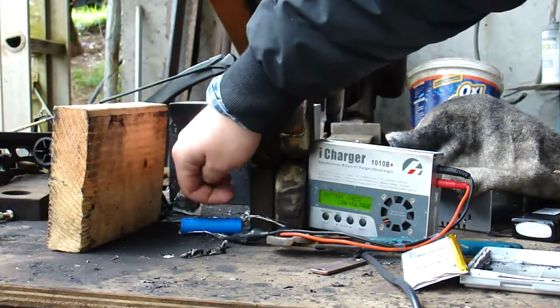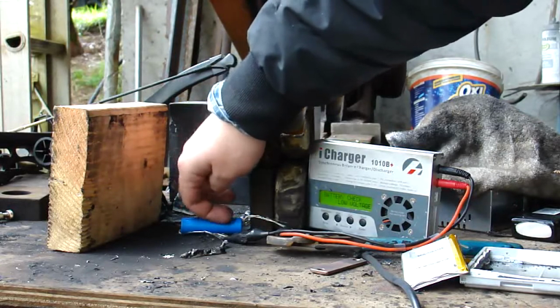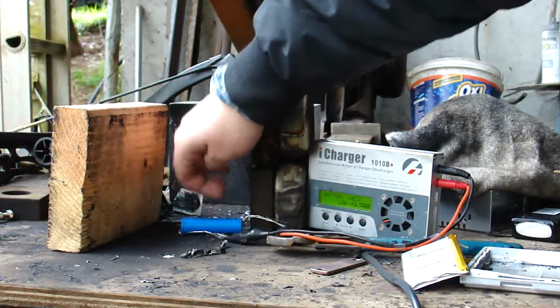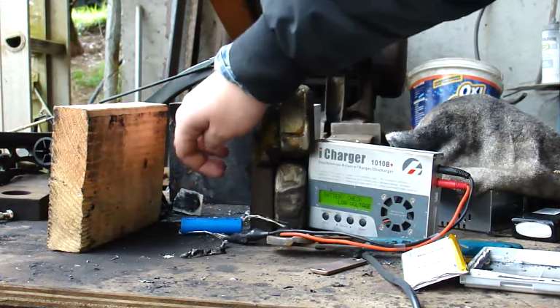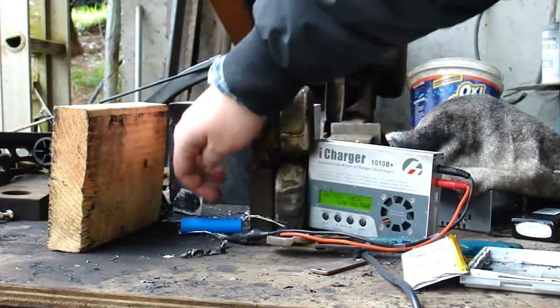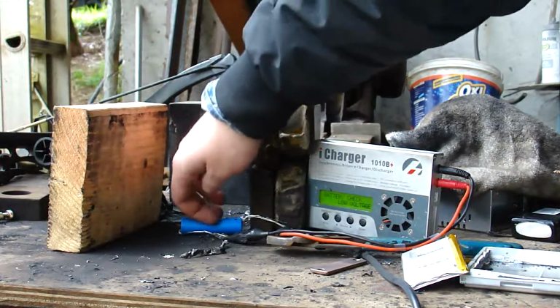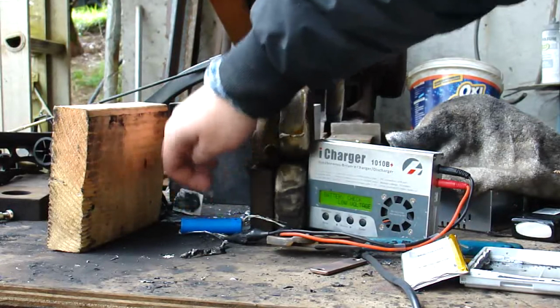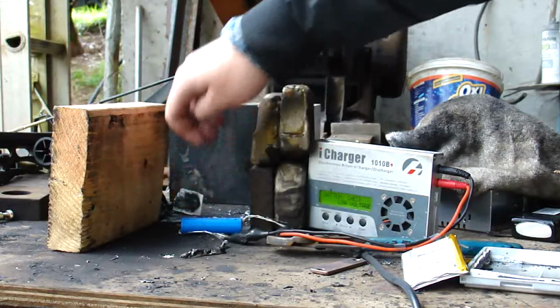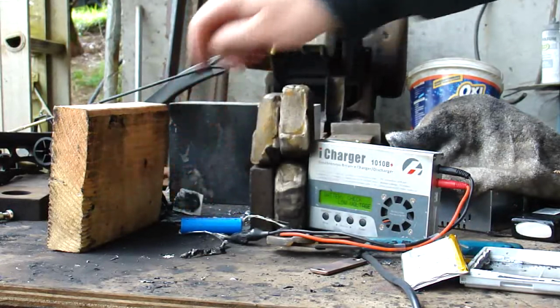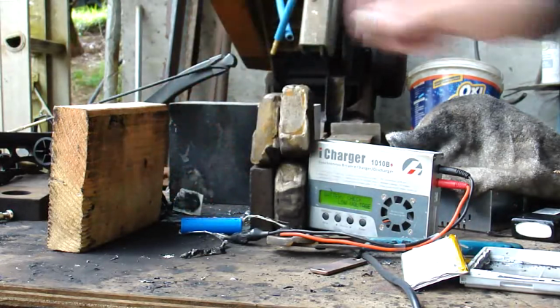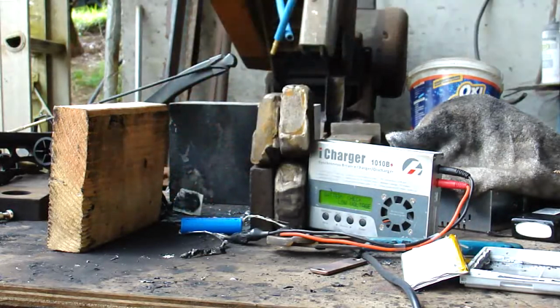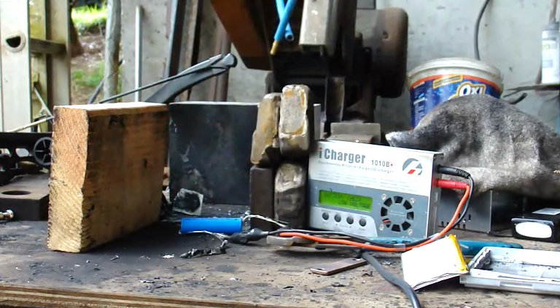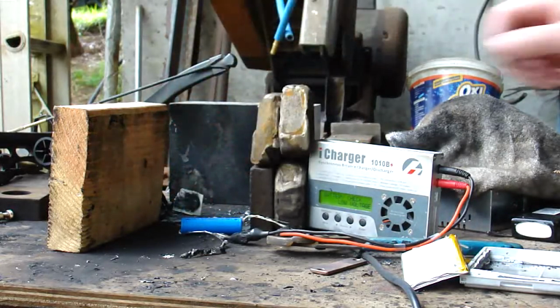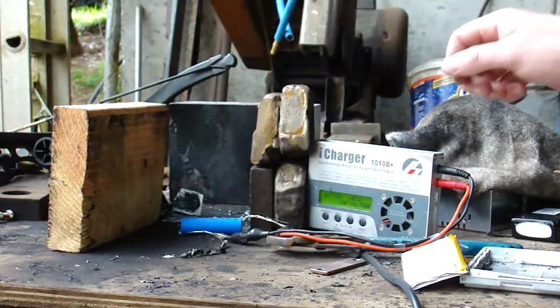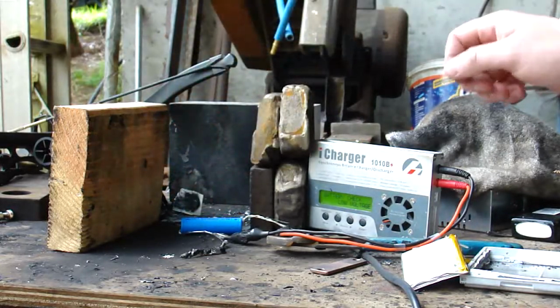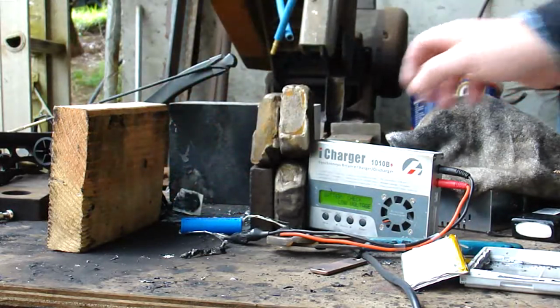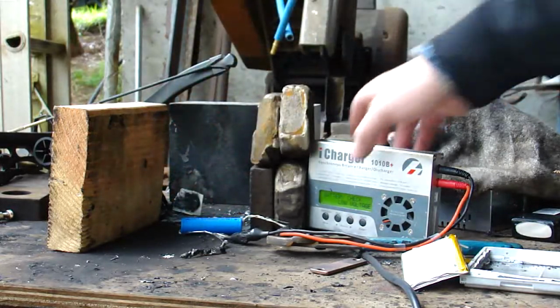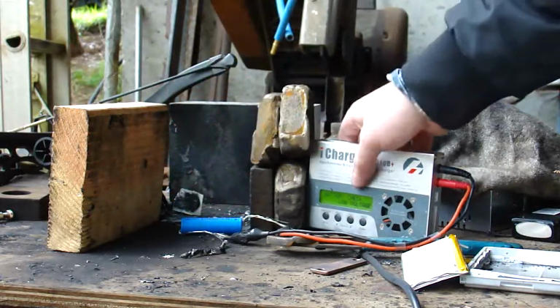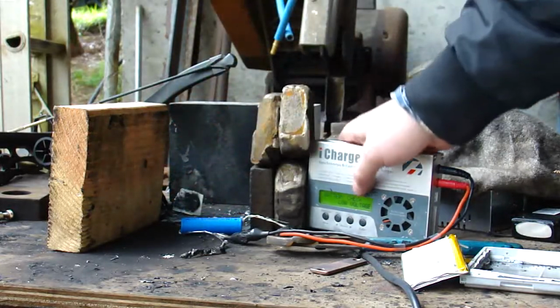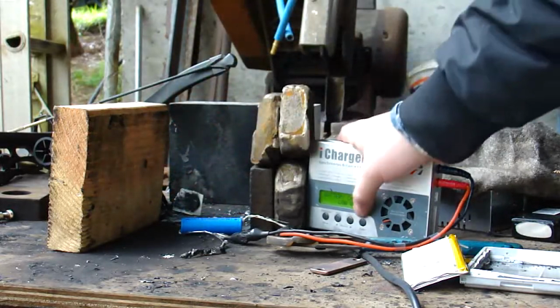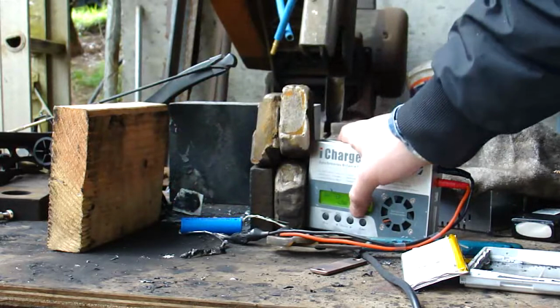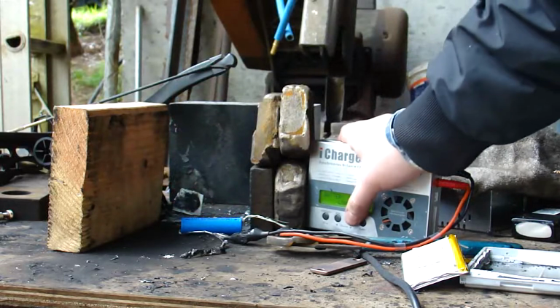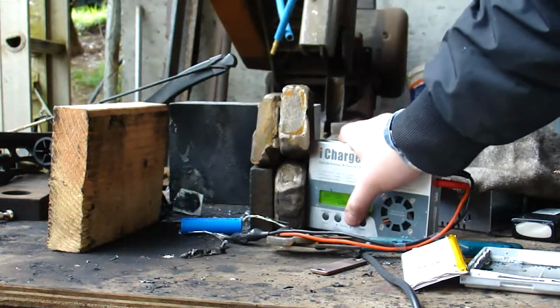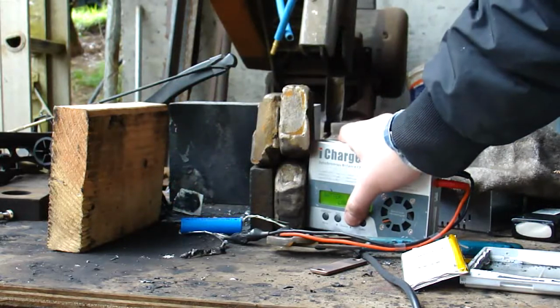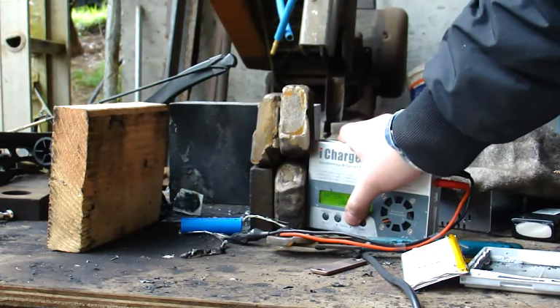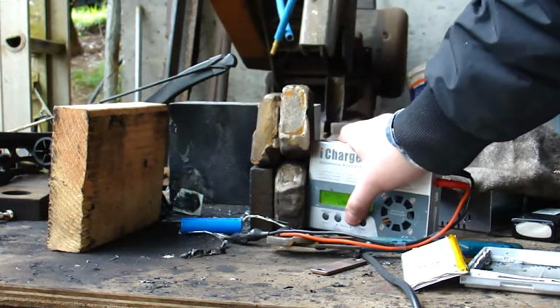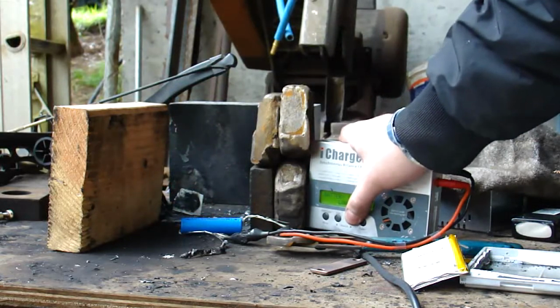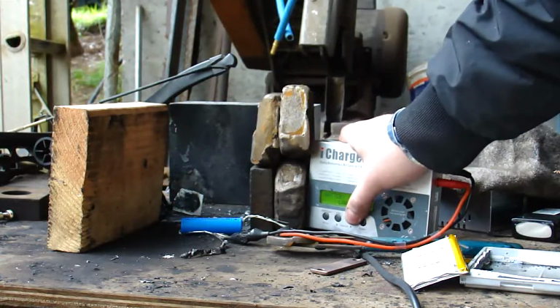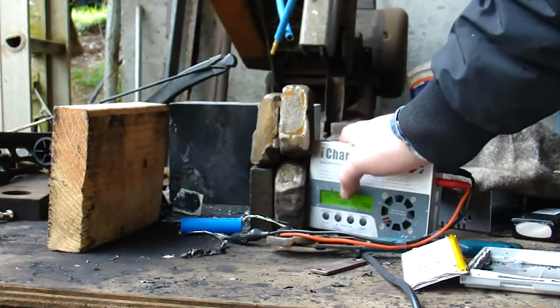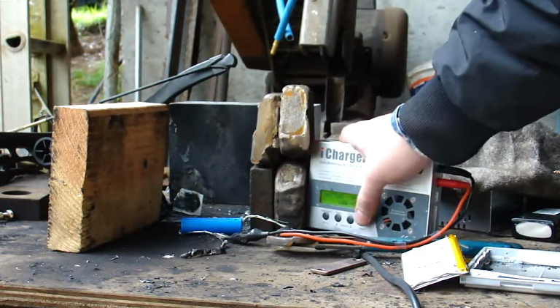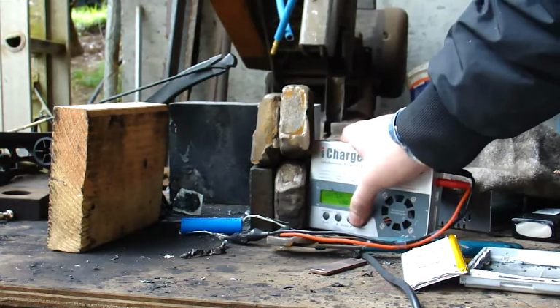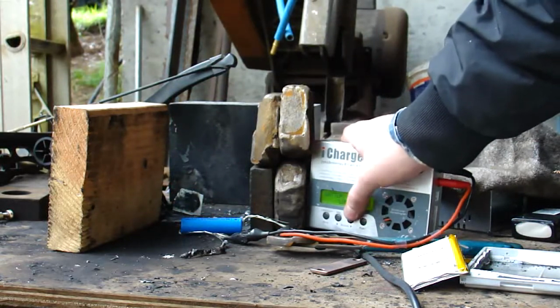The cell is hot. It won't charge anymore.